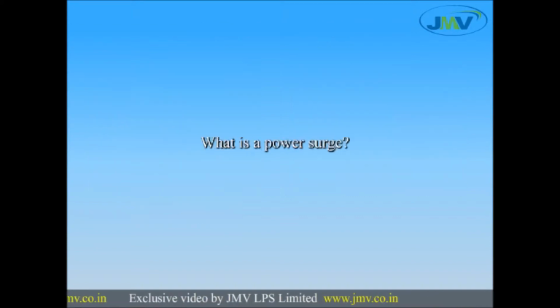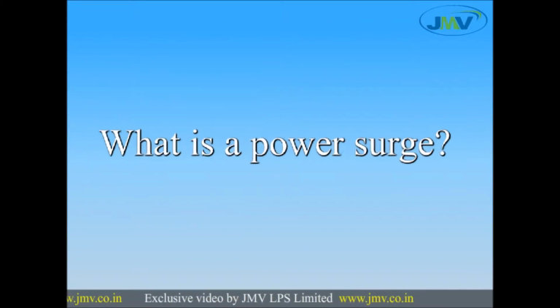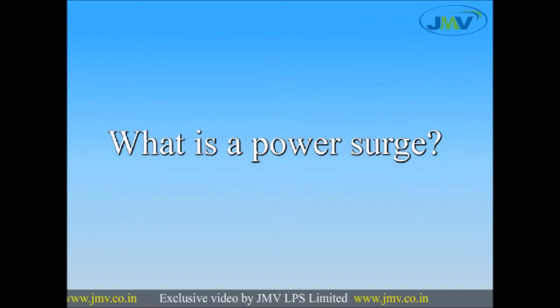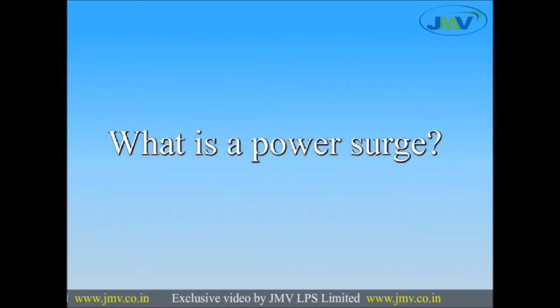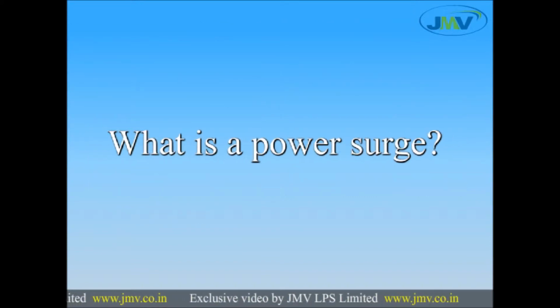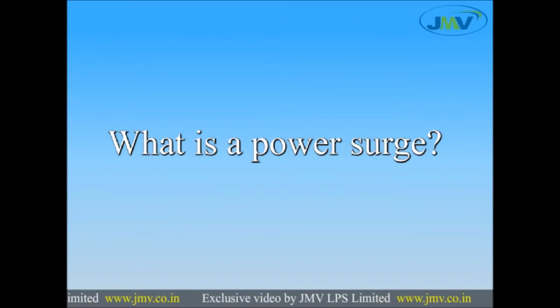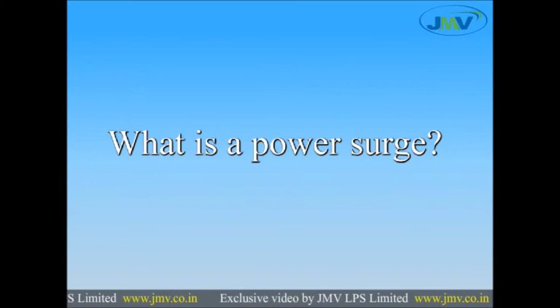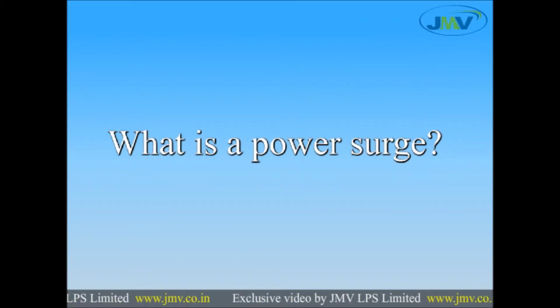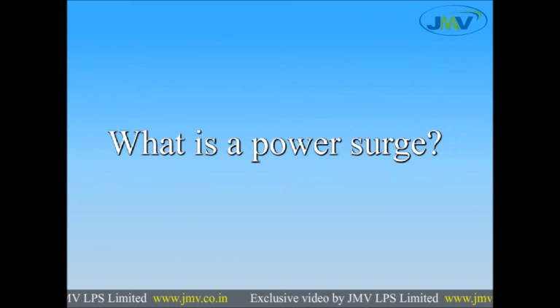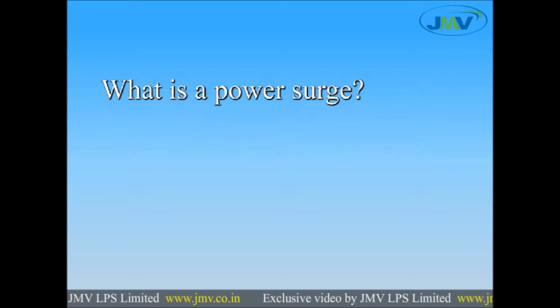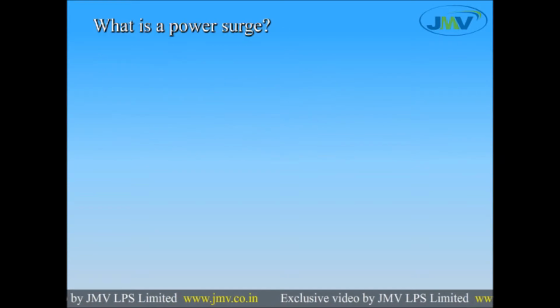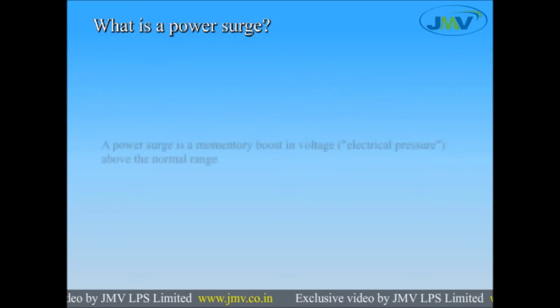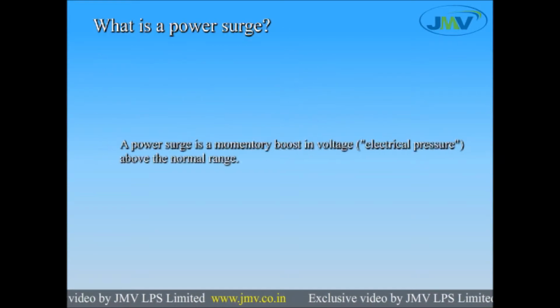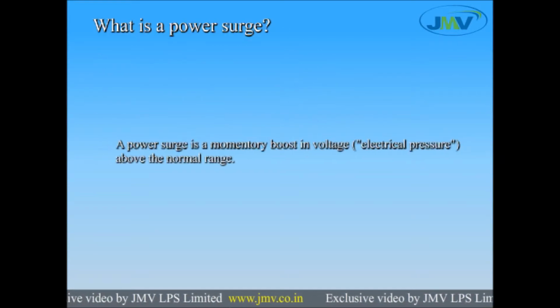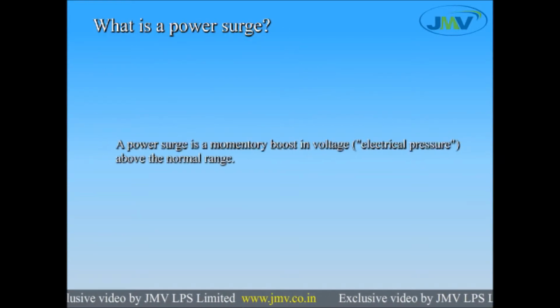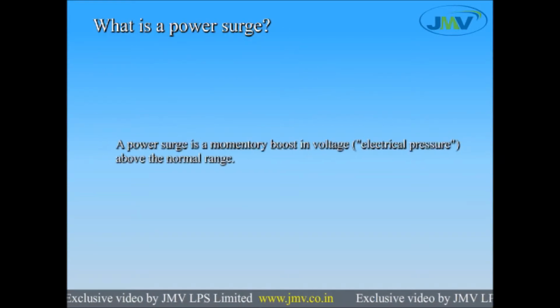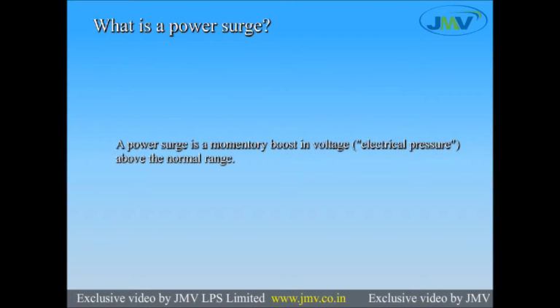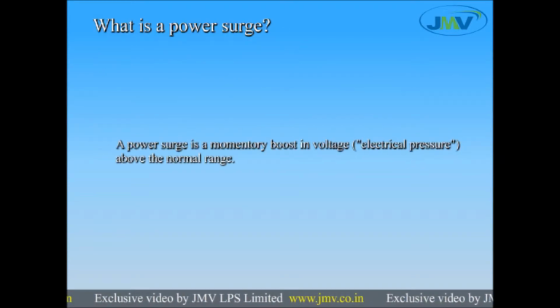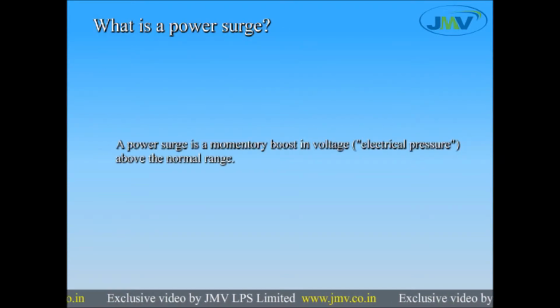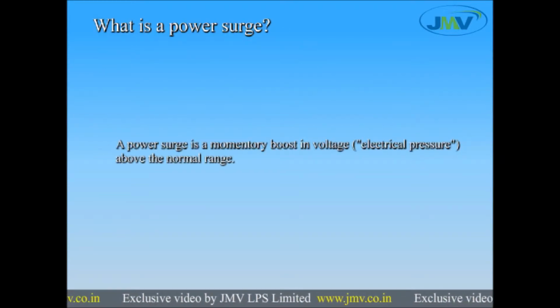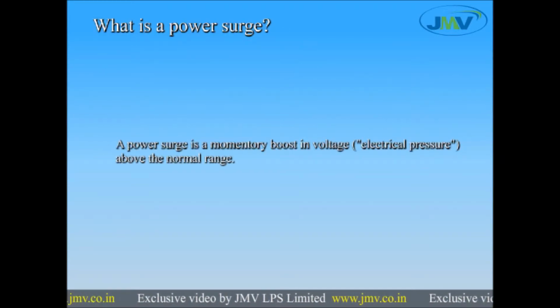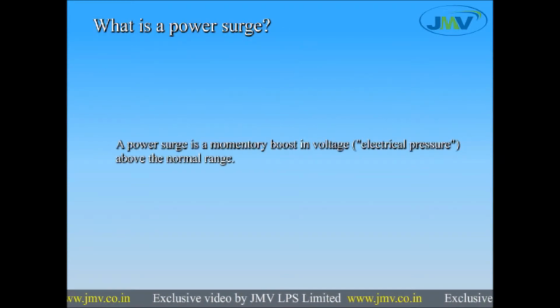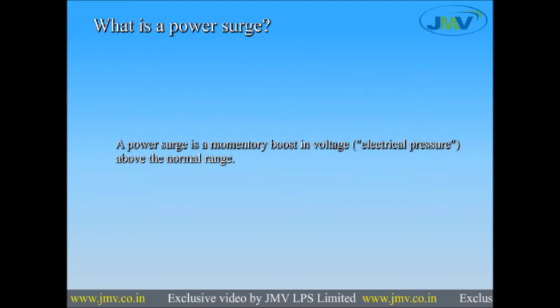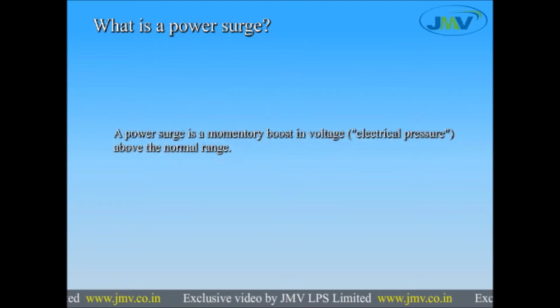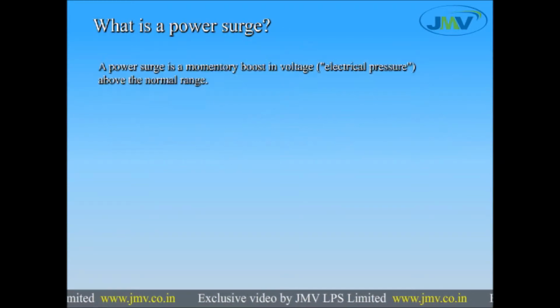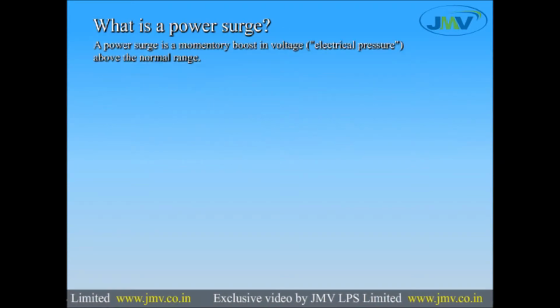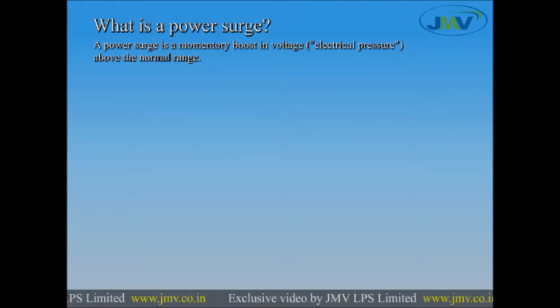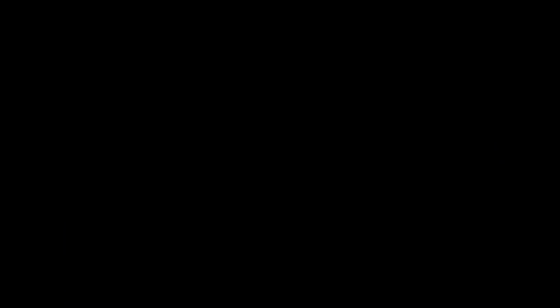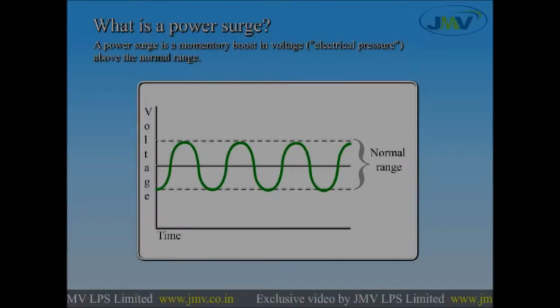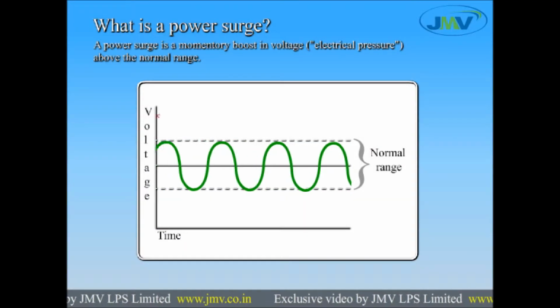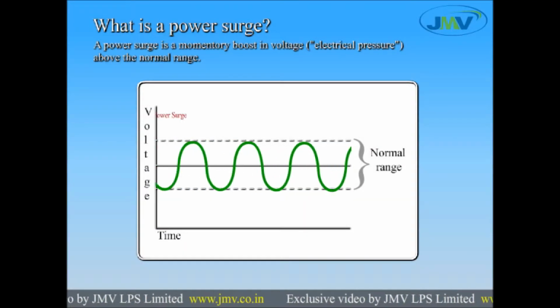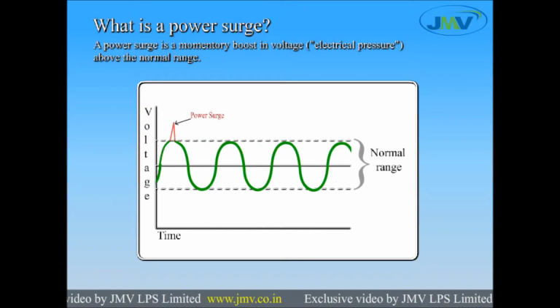Let's understand what is a power surge. A power surge is a momentary boost in voltage above the normal range.